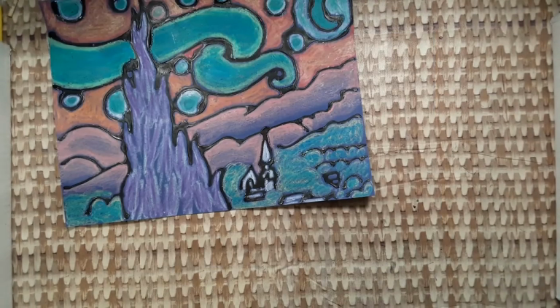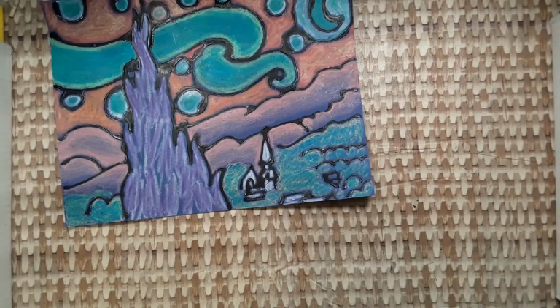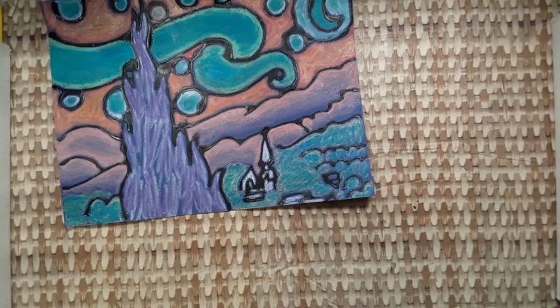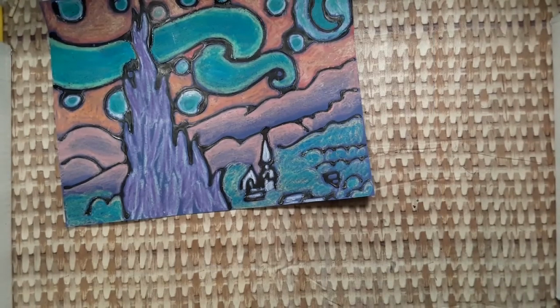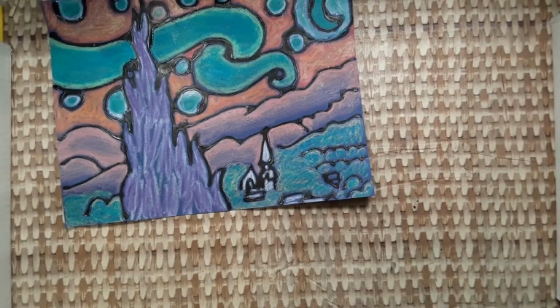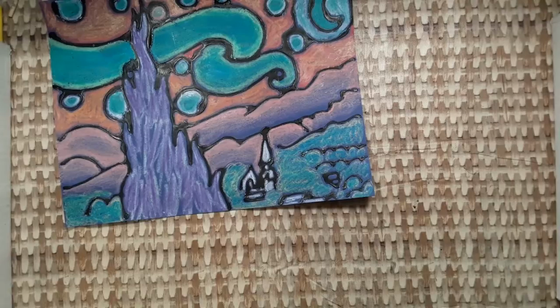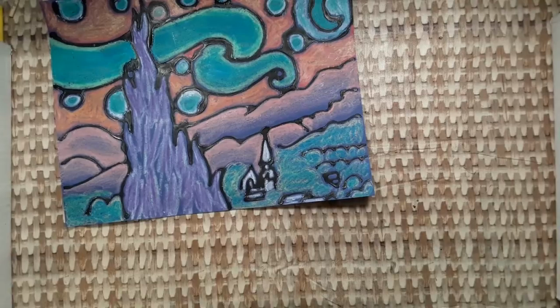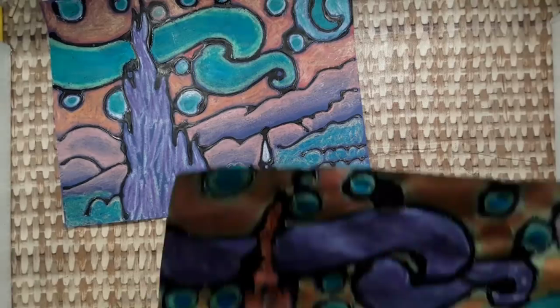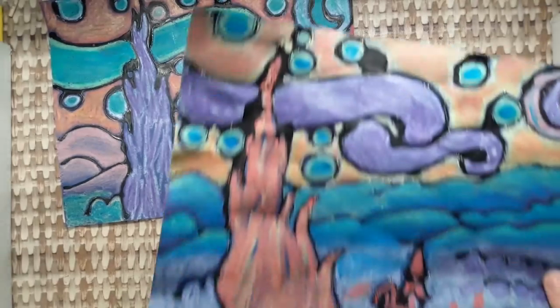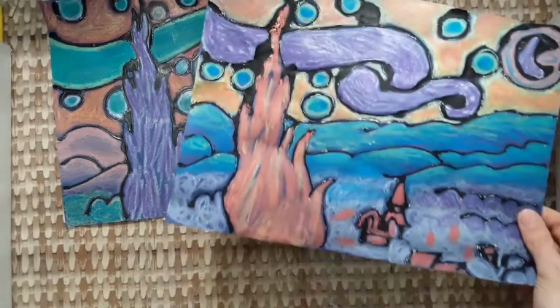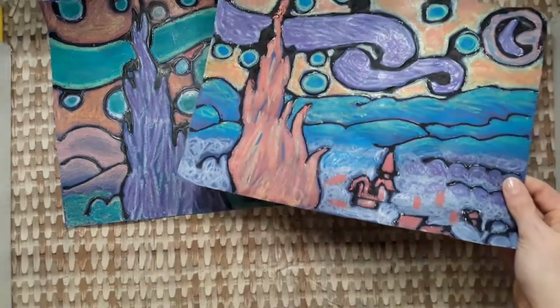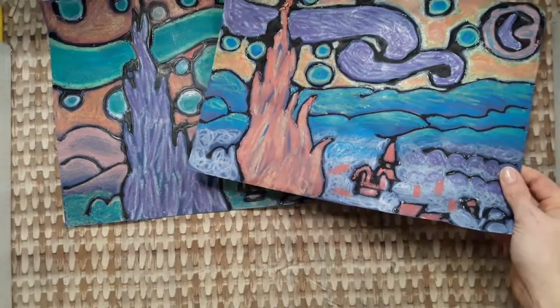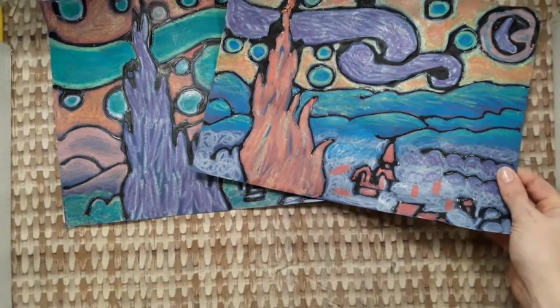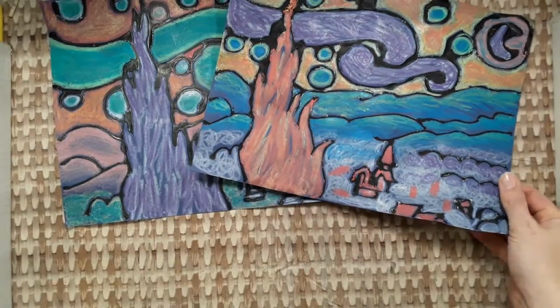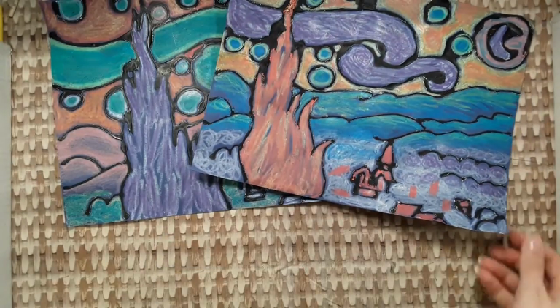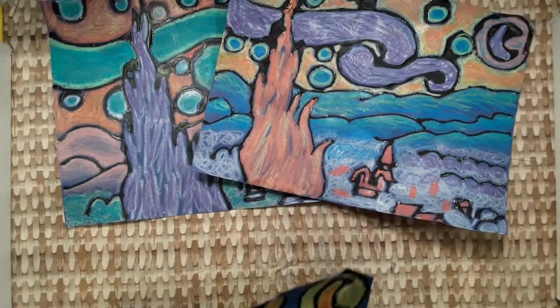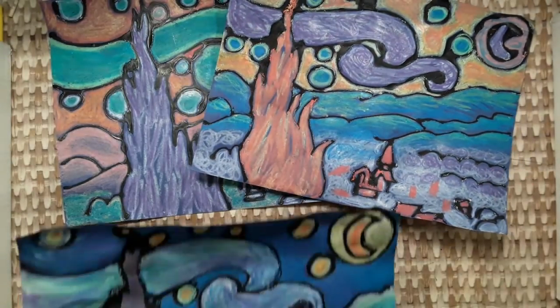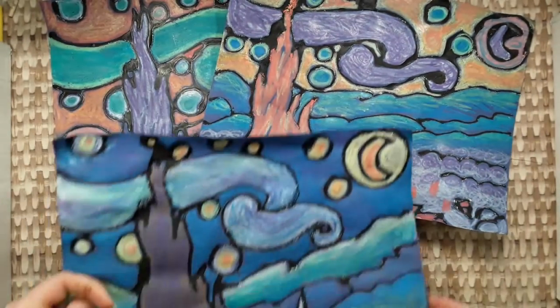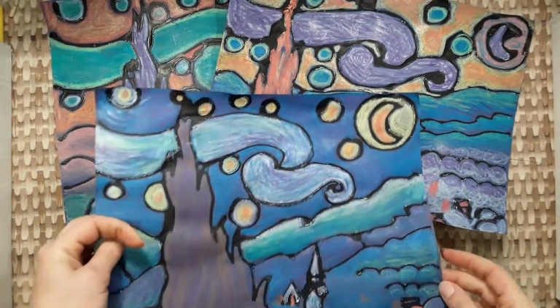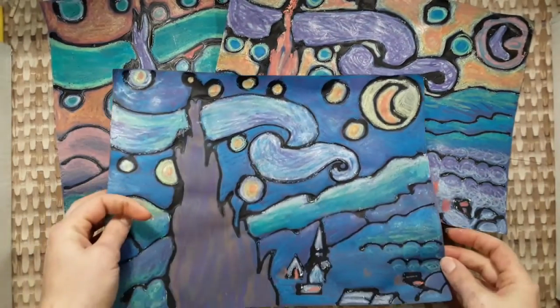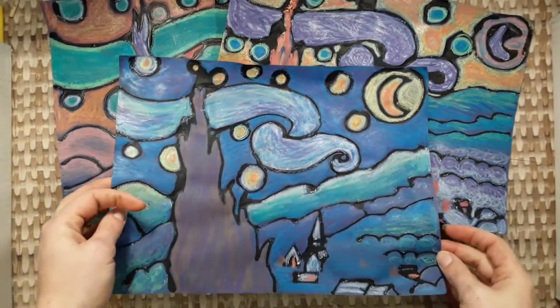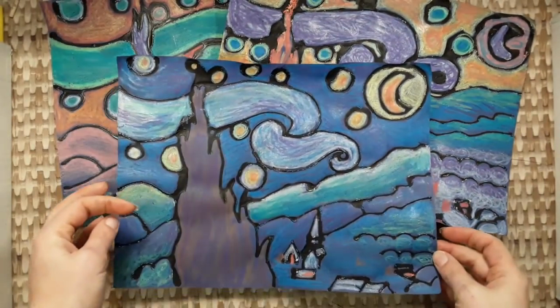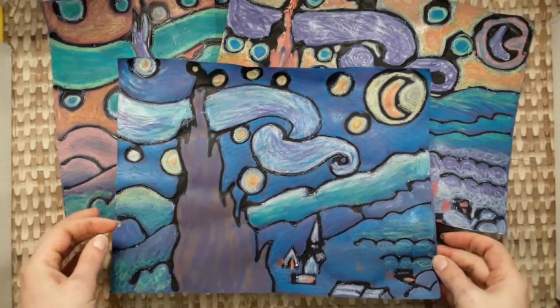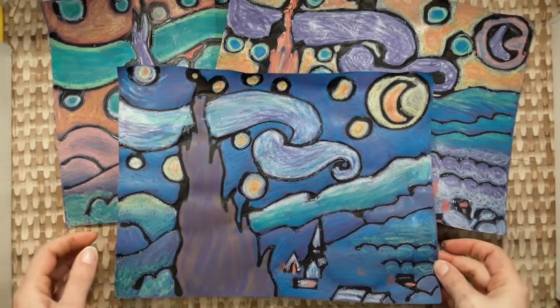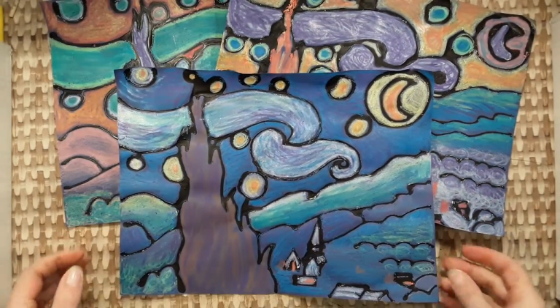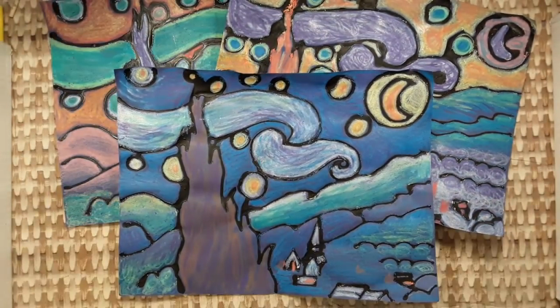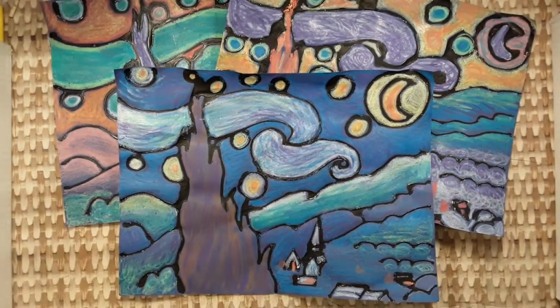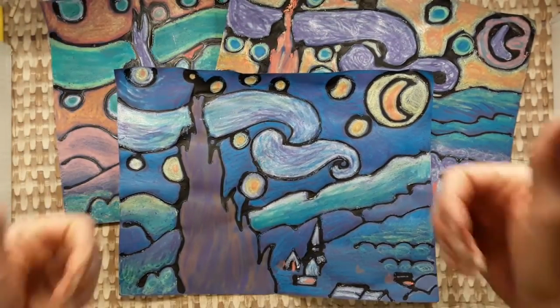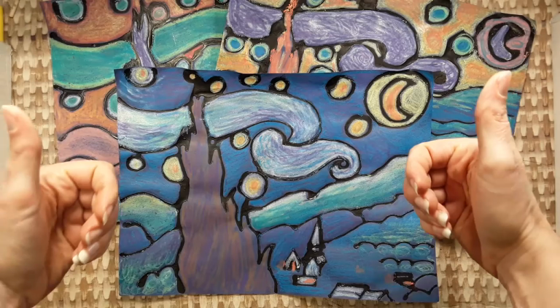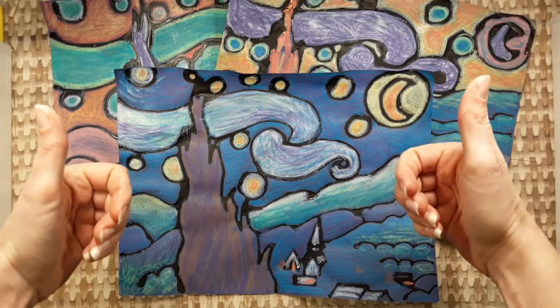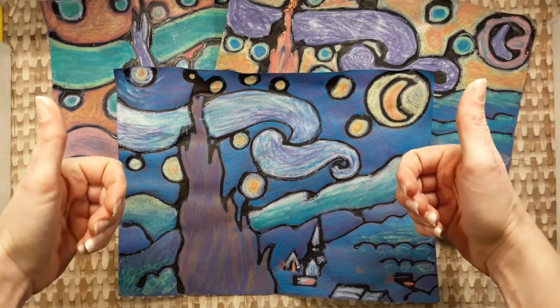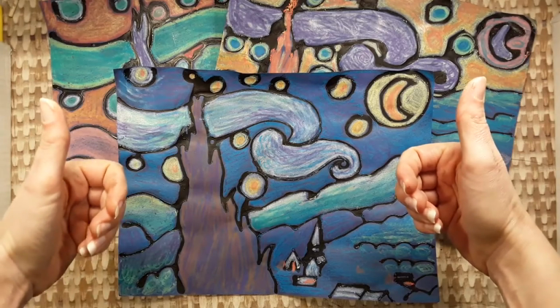Let's make good color choices today. Work hard and have fun, kids.